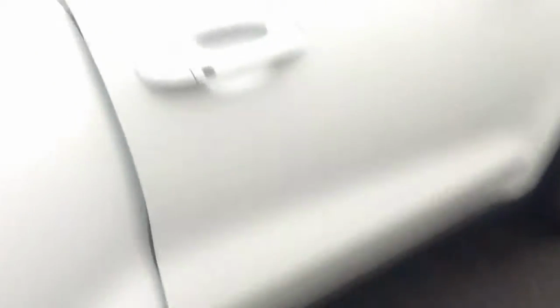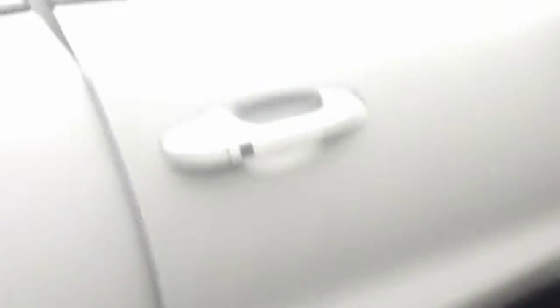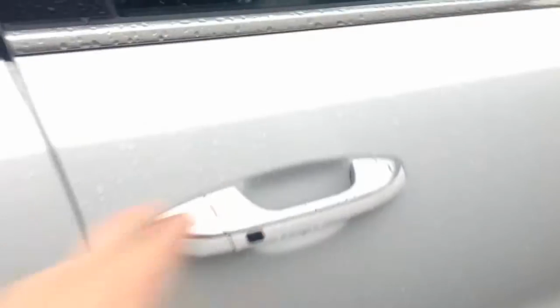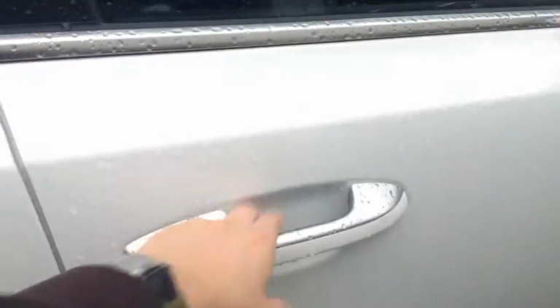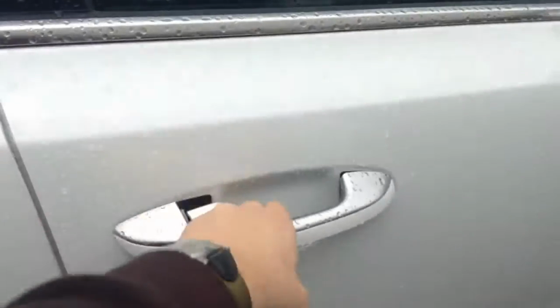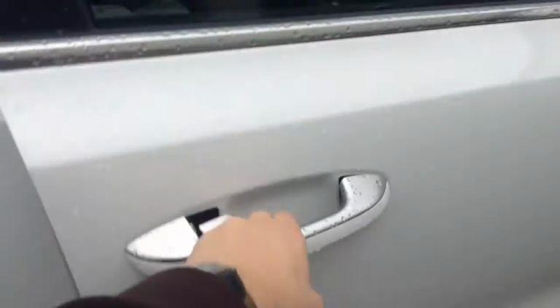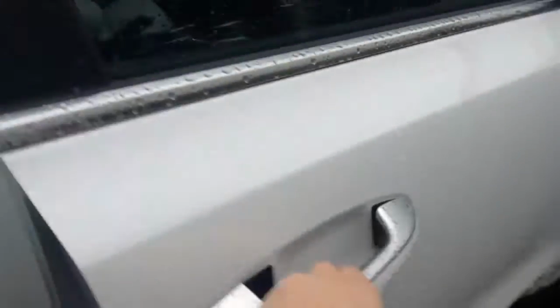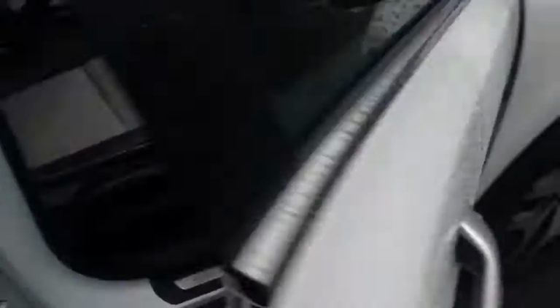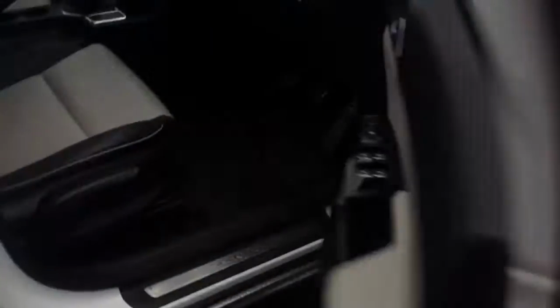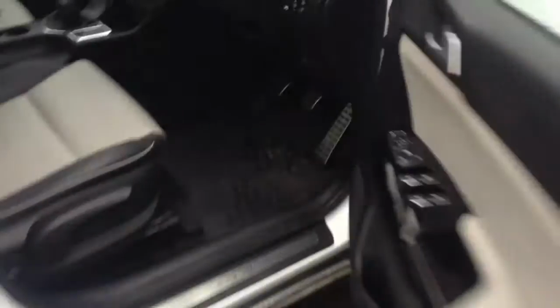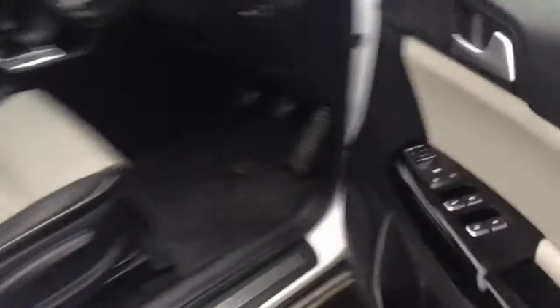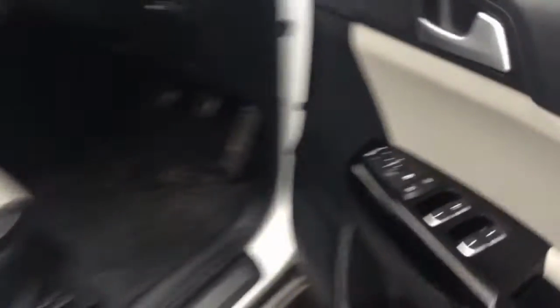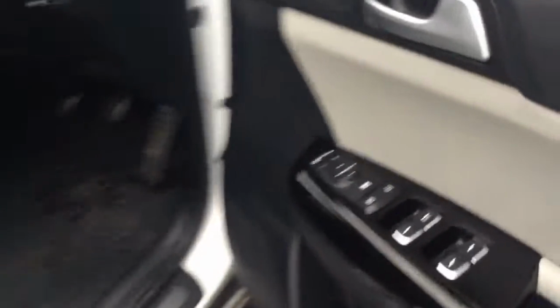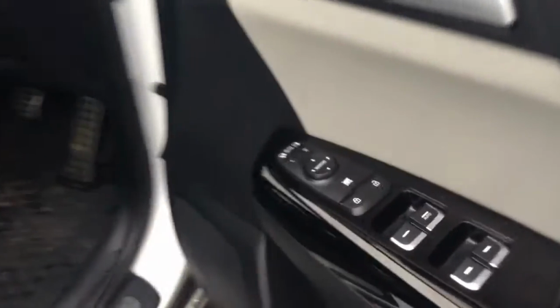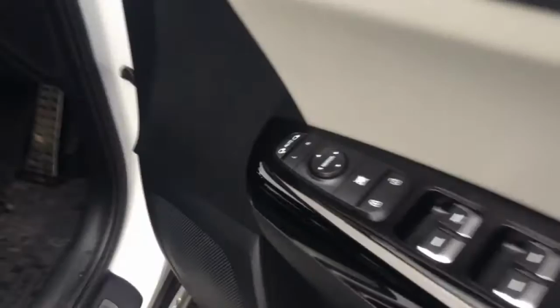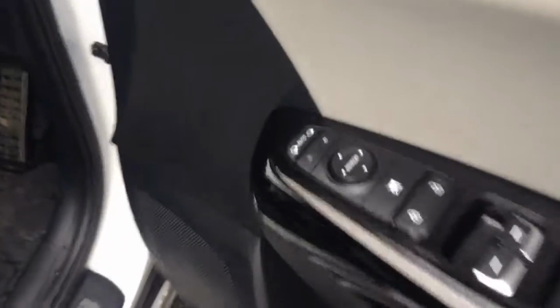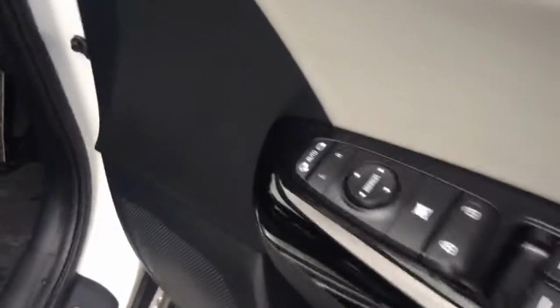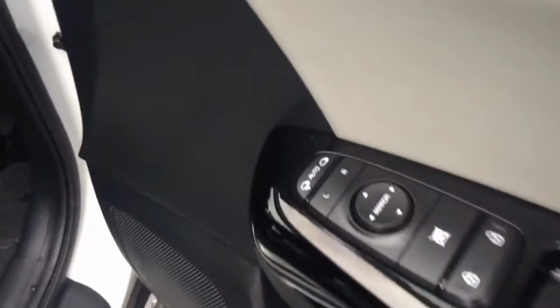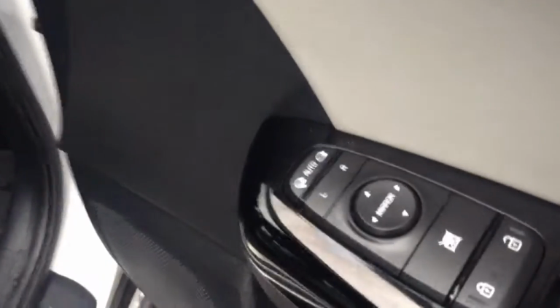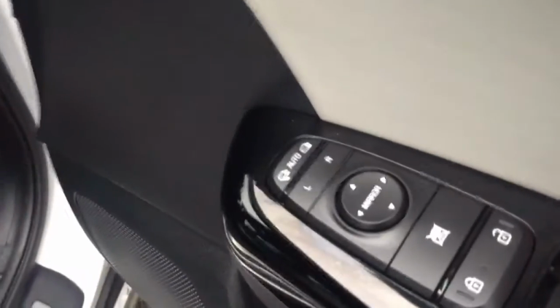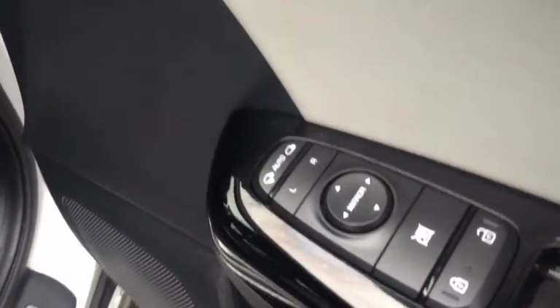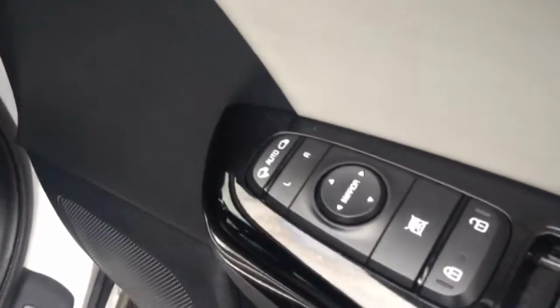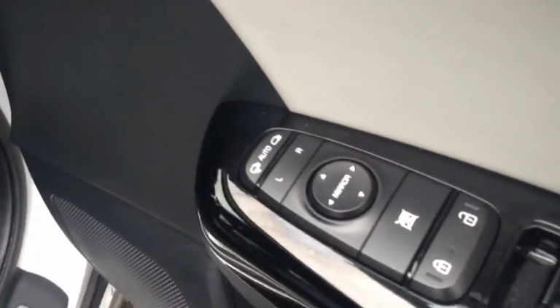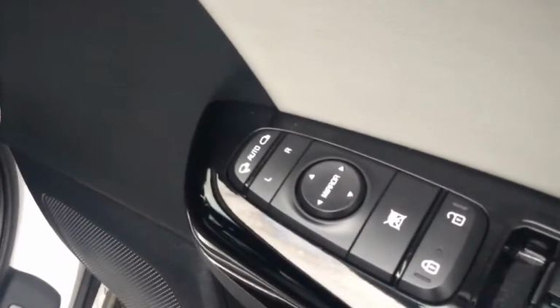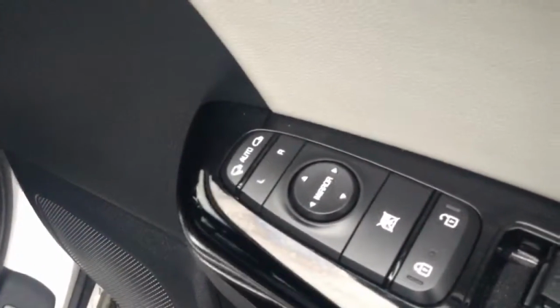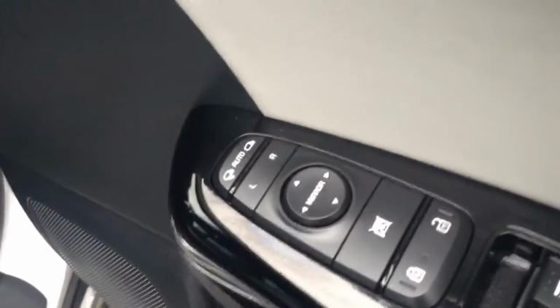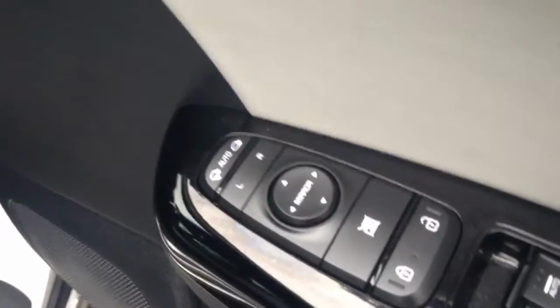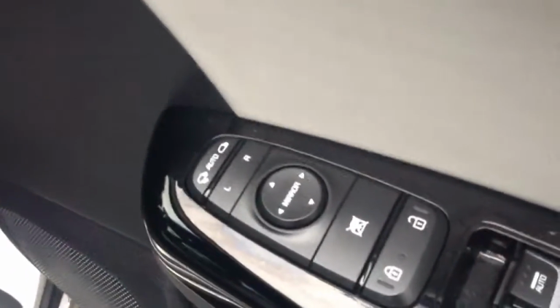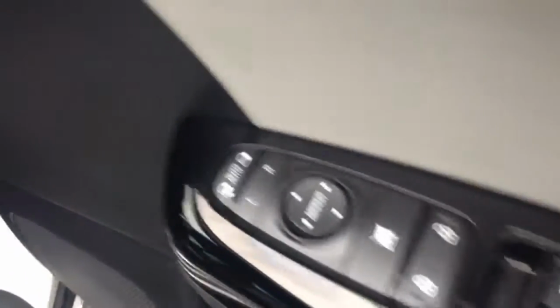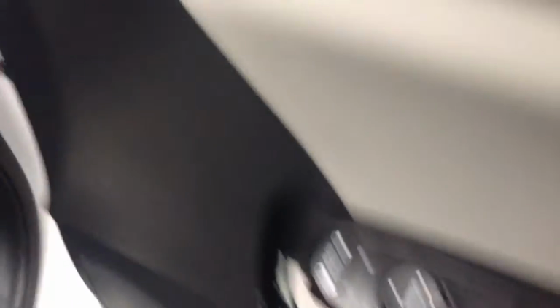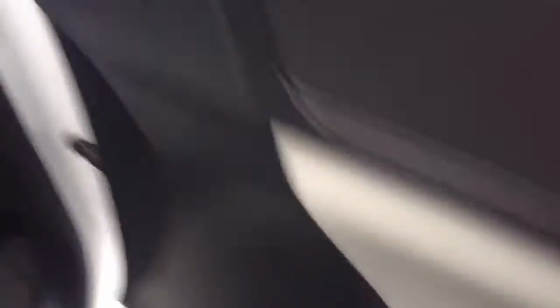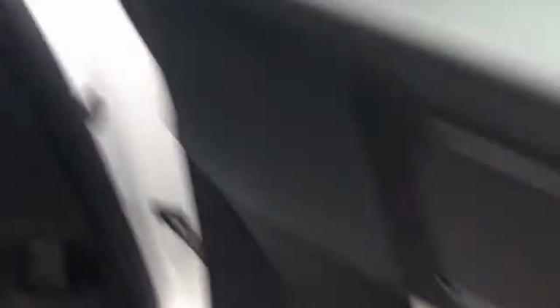Into the front of the vehicle, on the driver's side door you'll find your automatic folding mirrors and mirror adjustments.